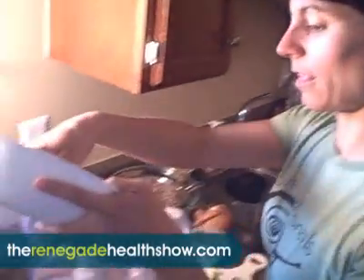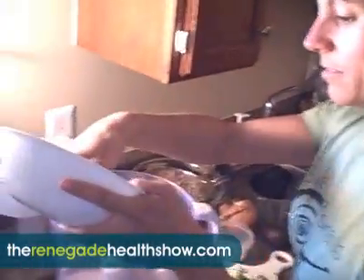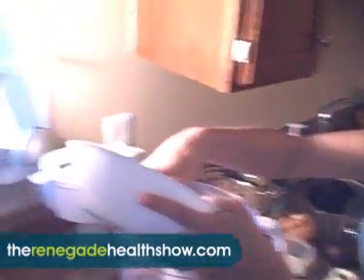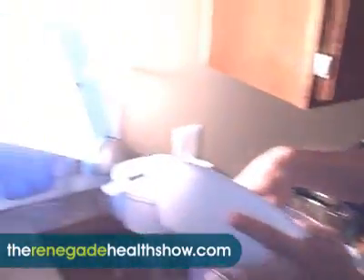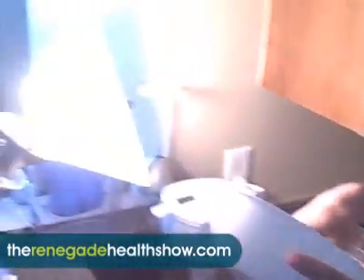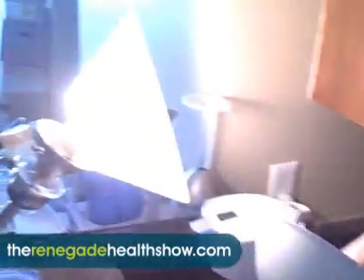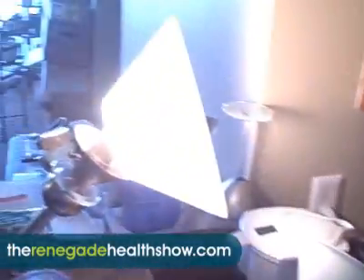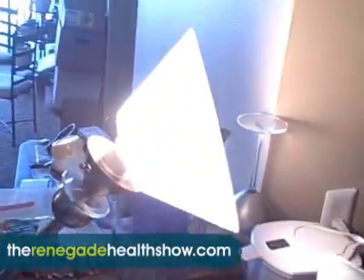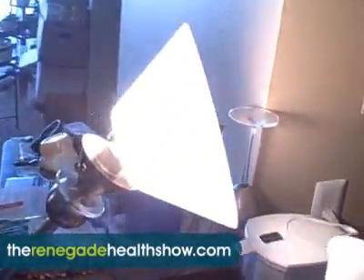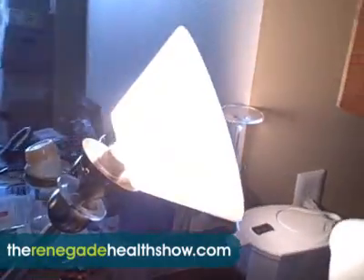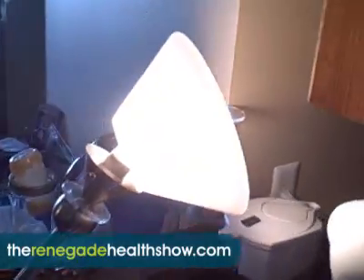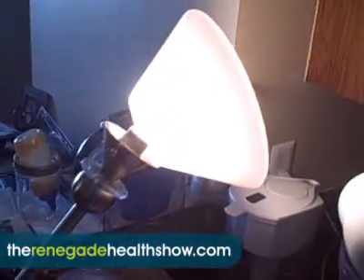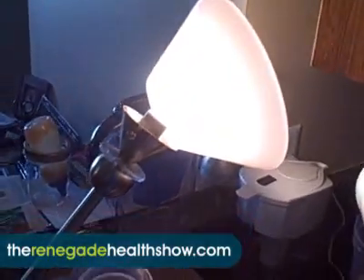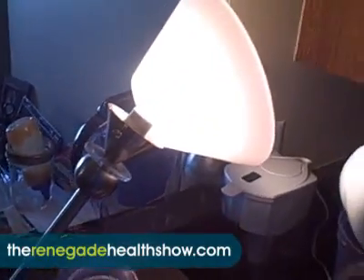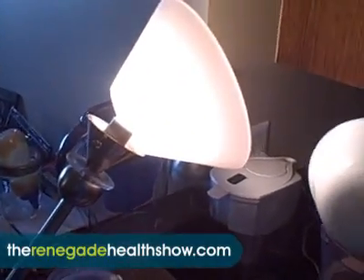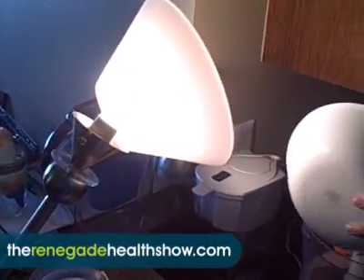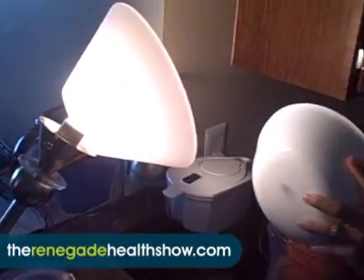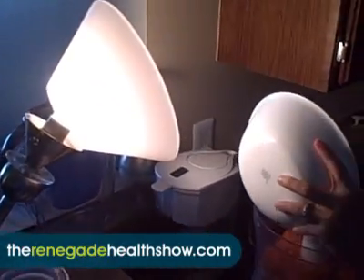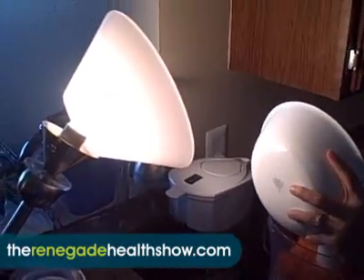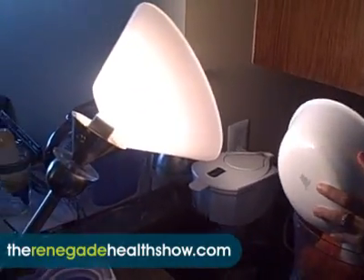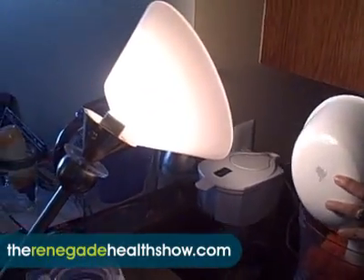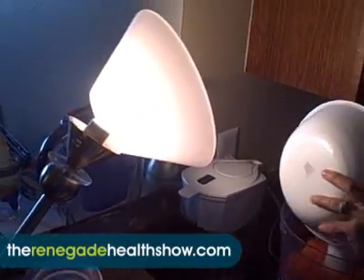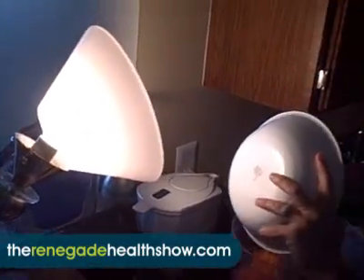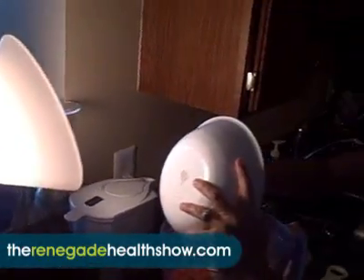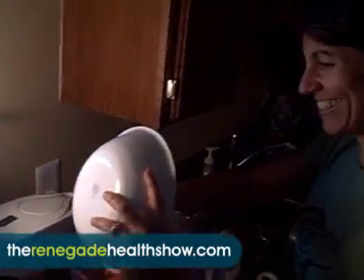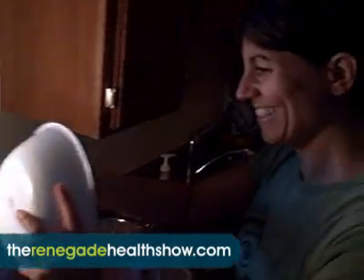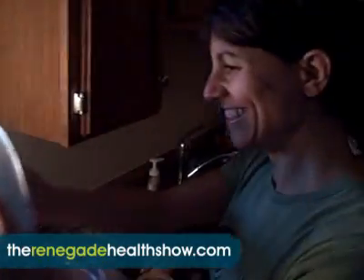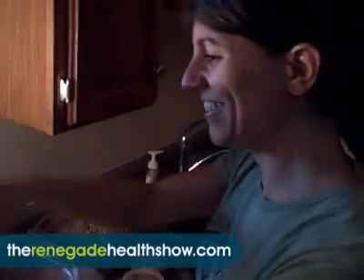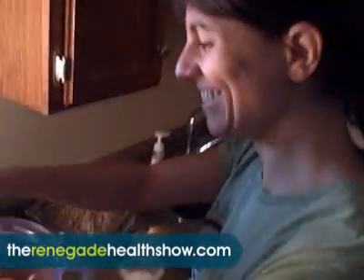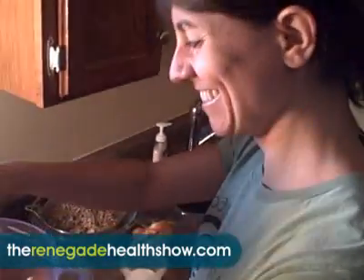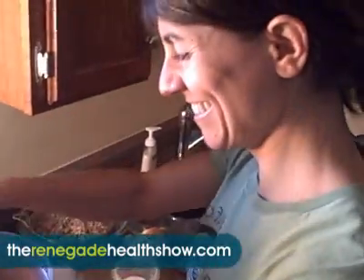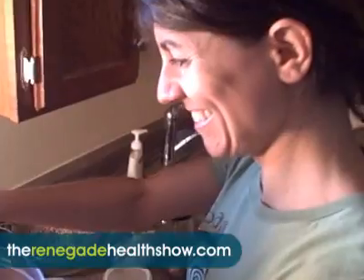You guys got to check out the studio lighting that we have here. This is real high tech.